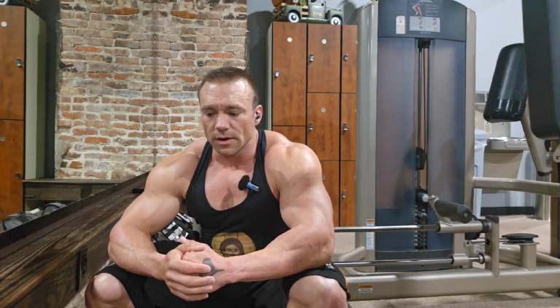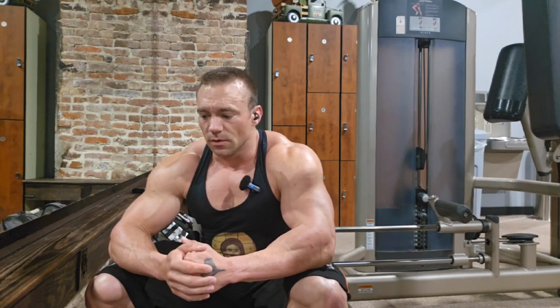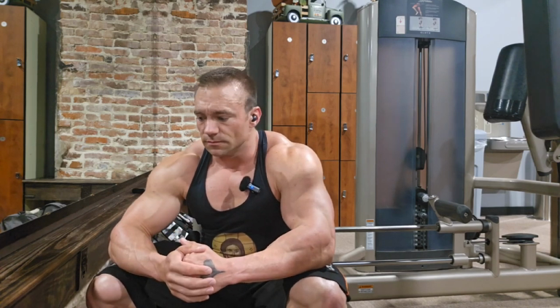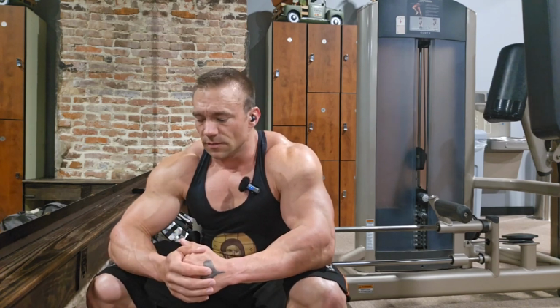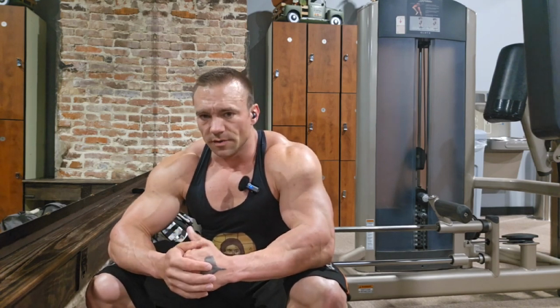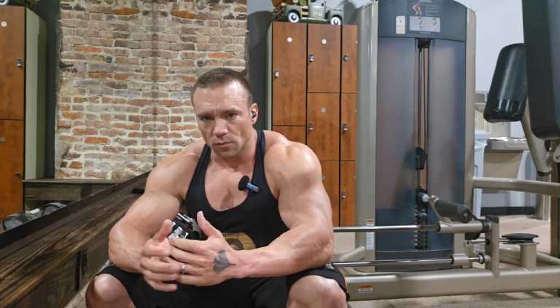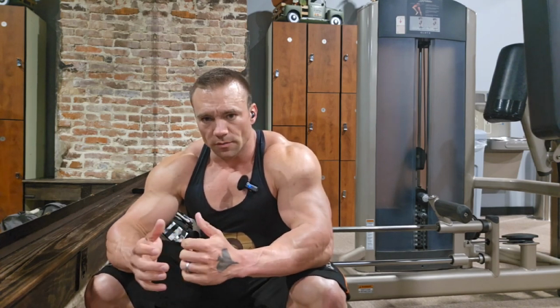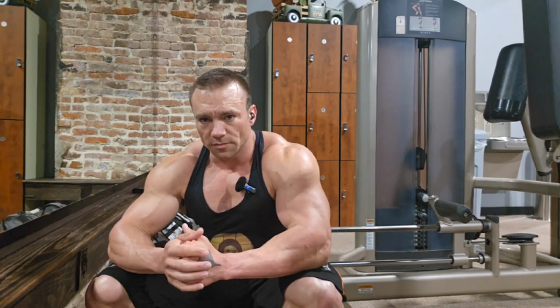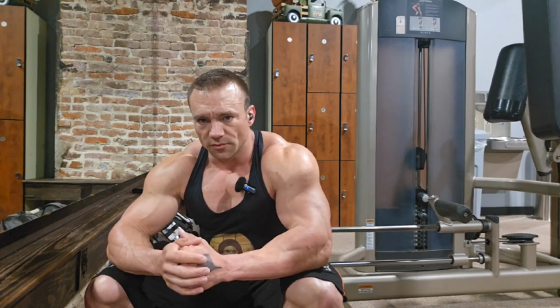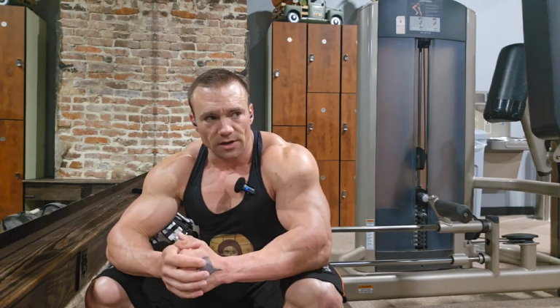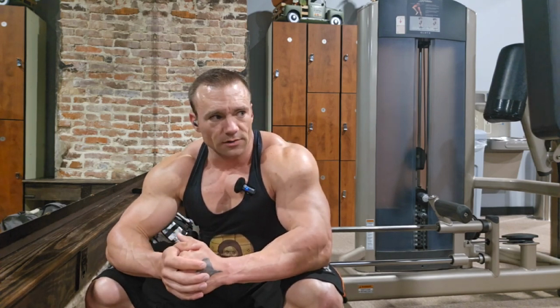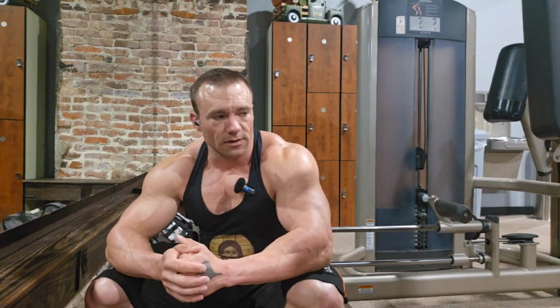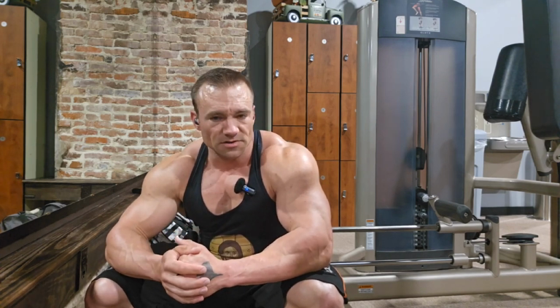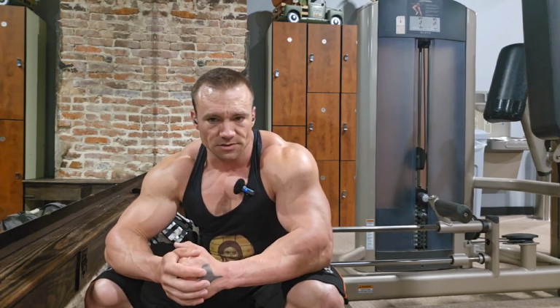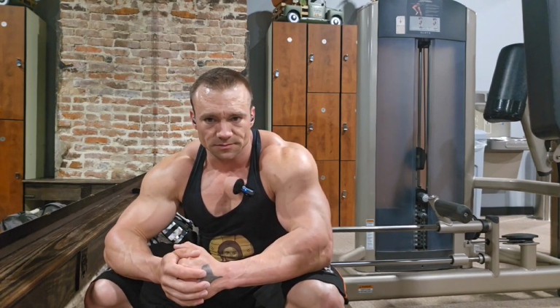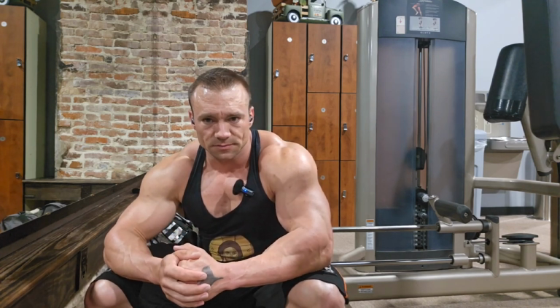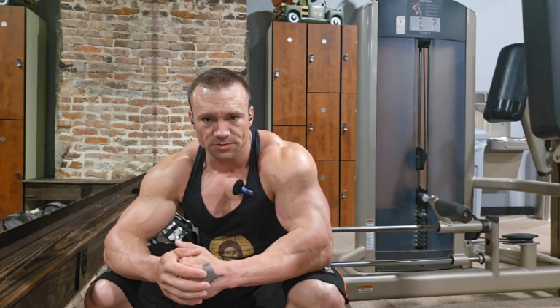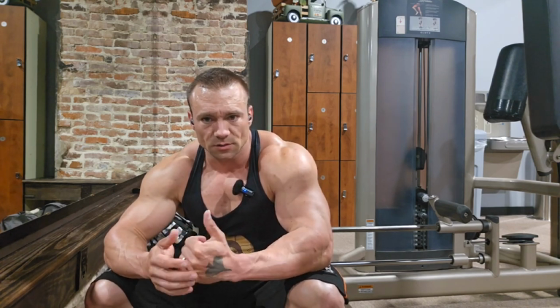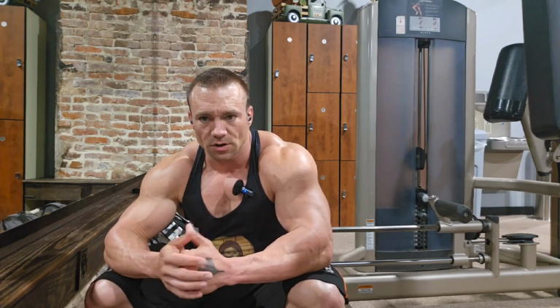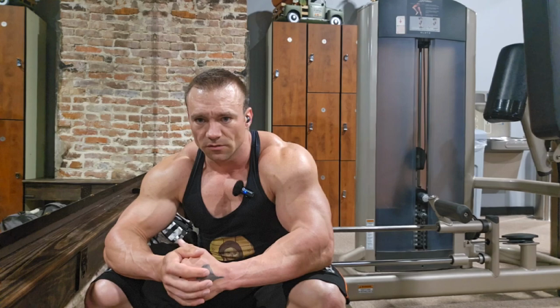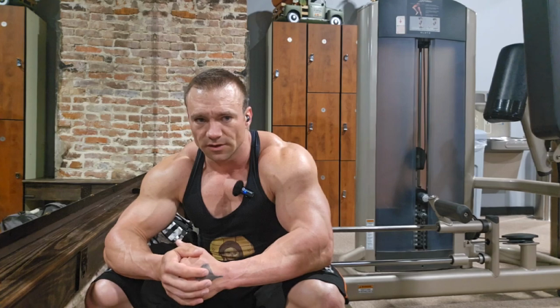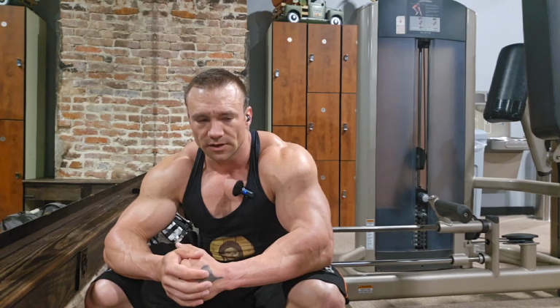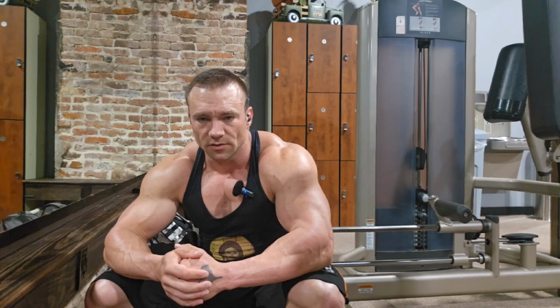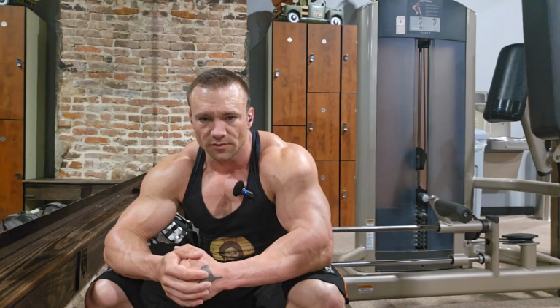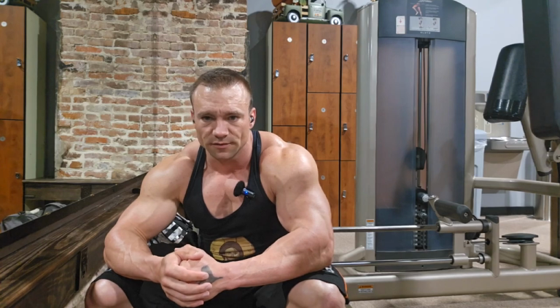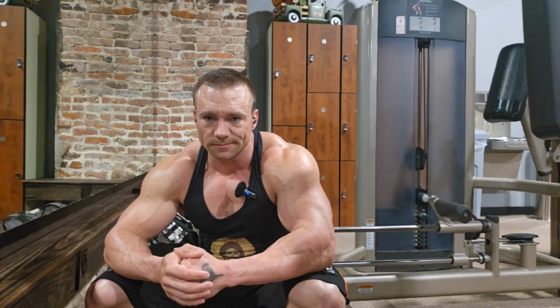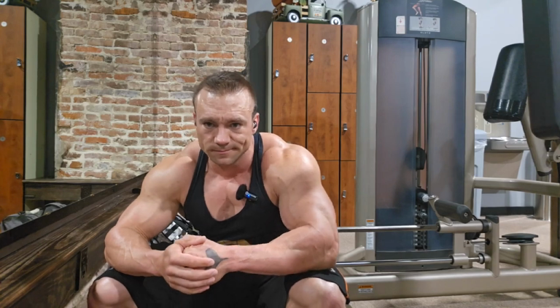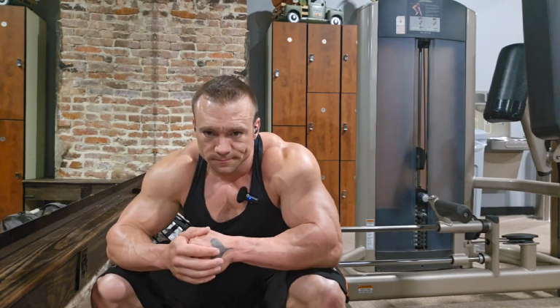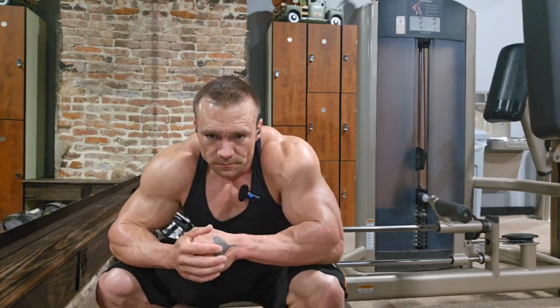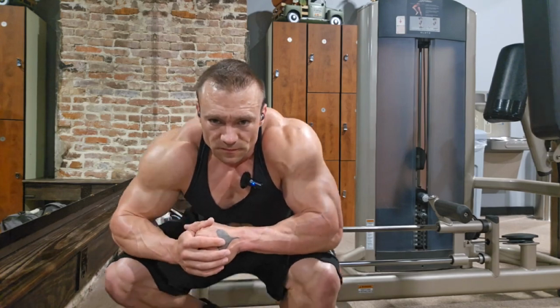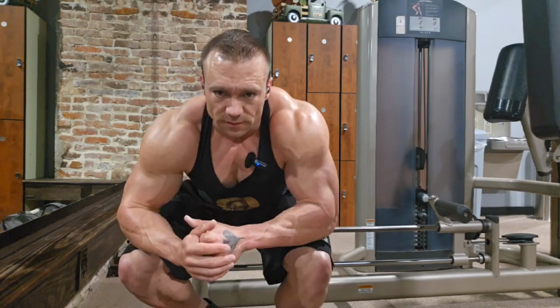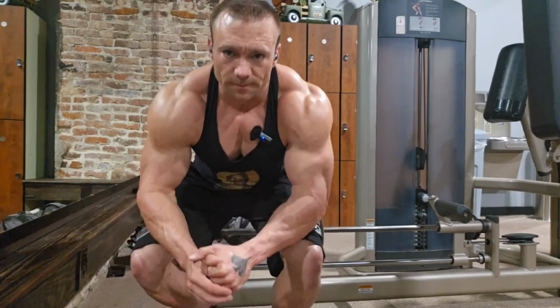I've been warming up before I got on camera, so we're just going to walk over and get into our first set. See you there.